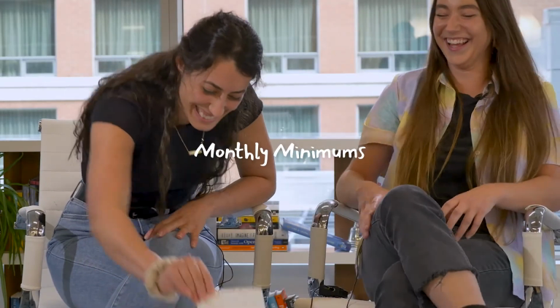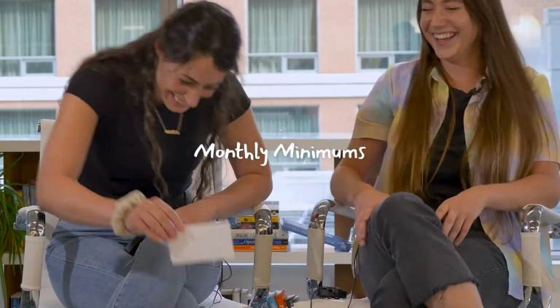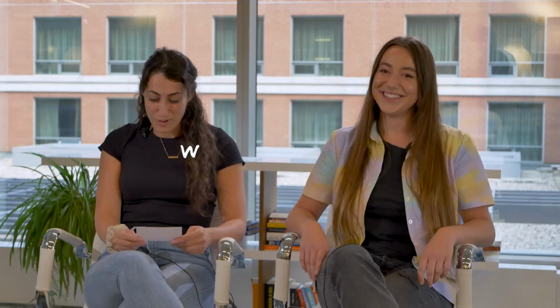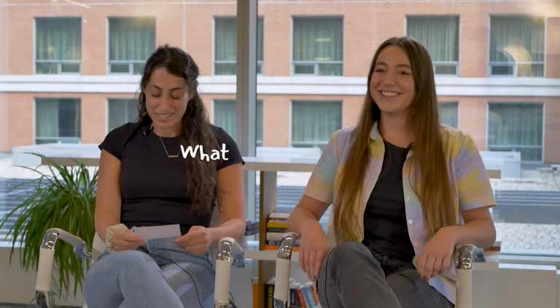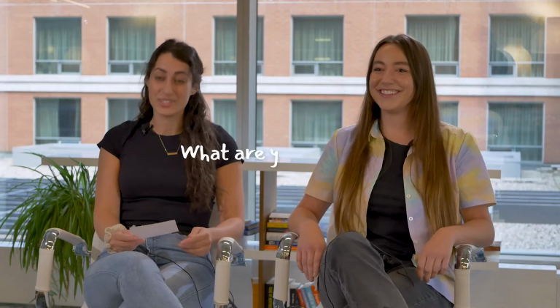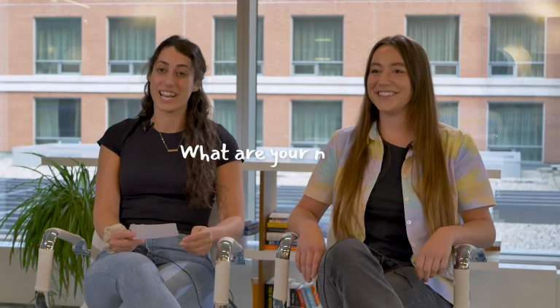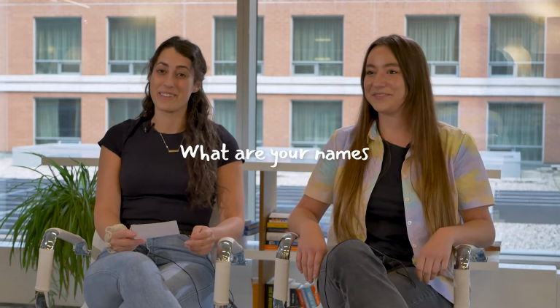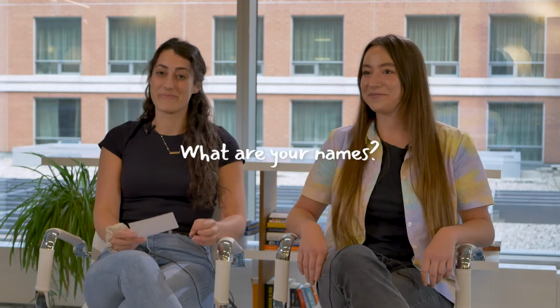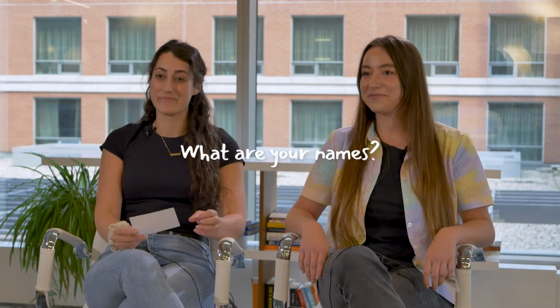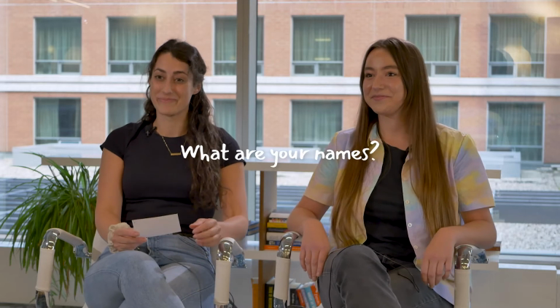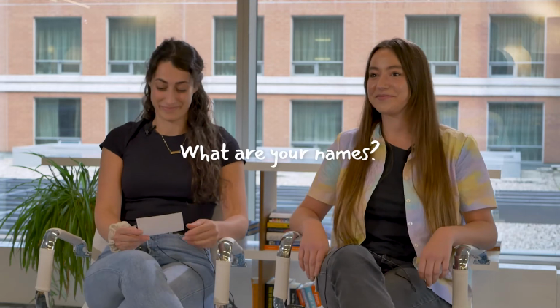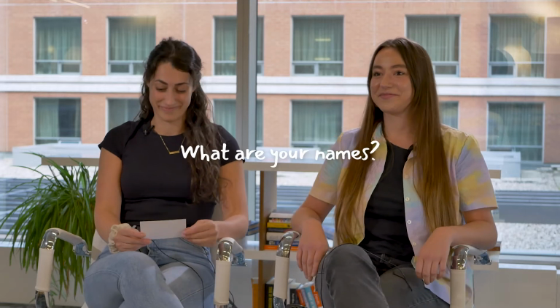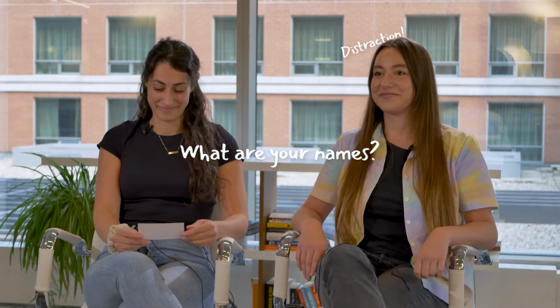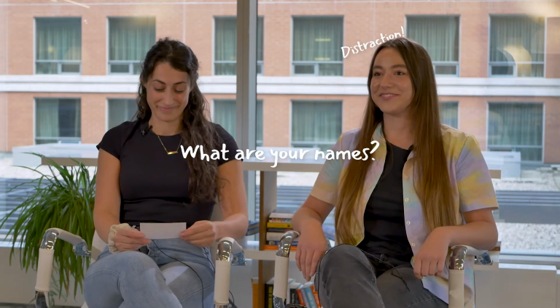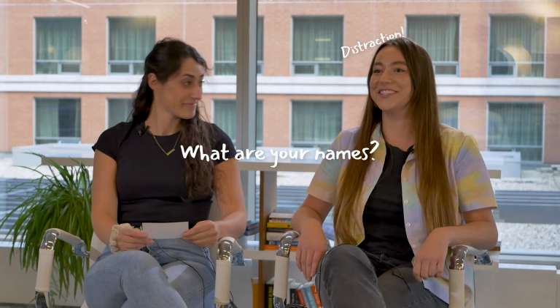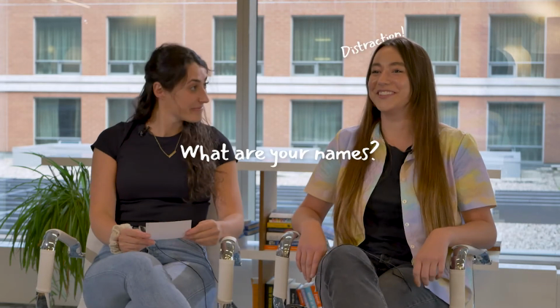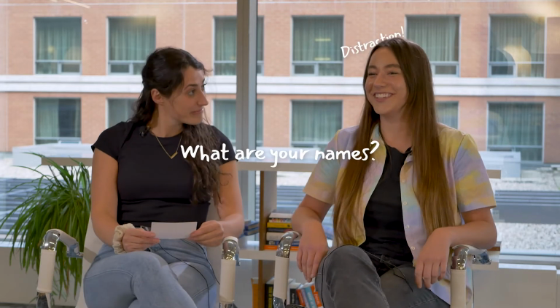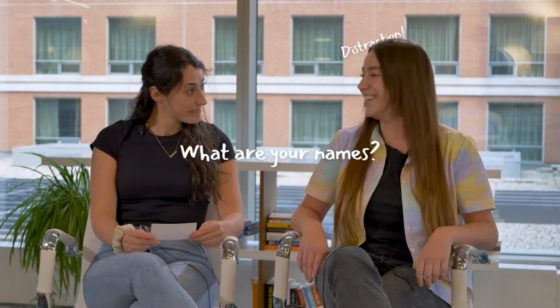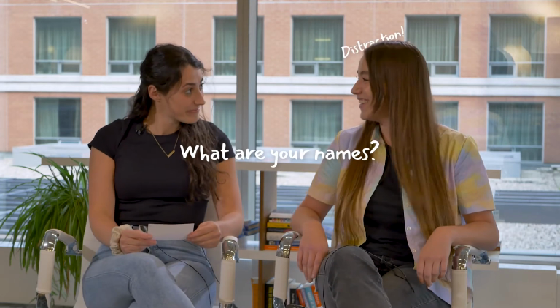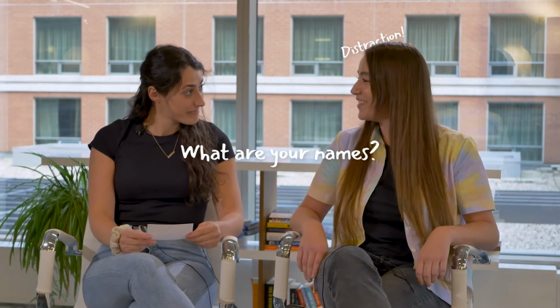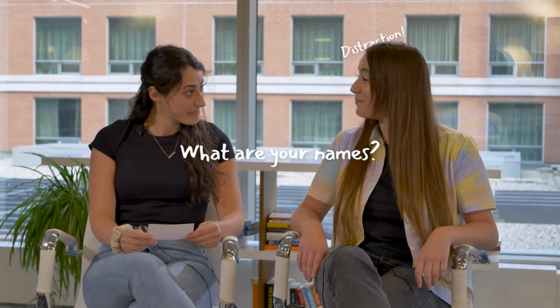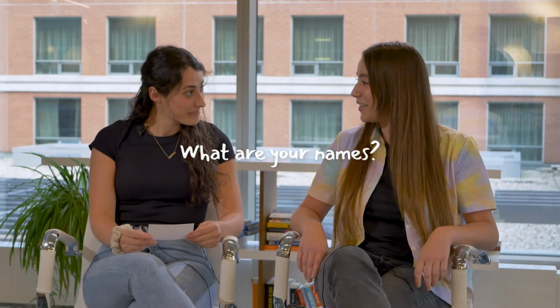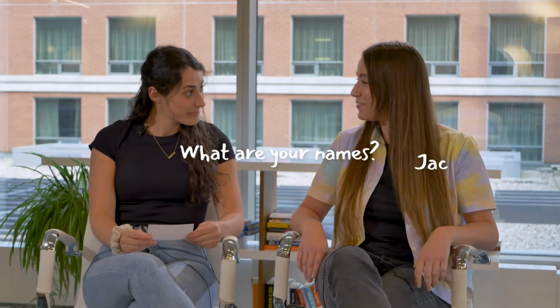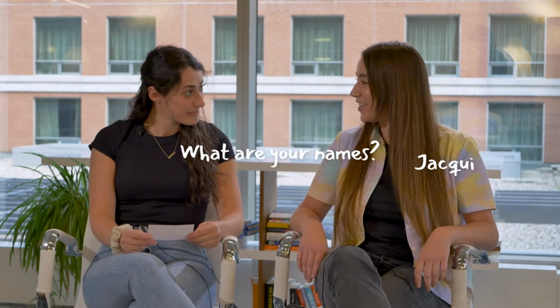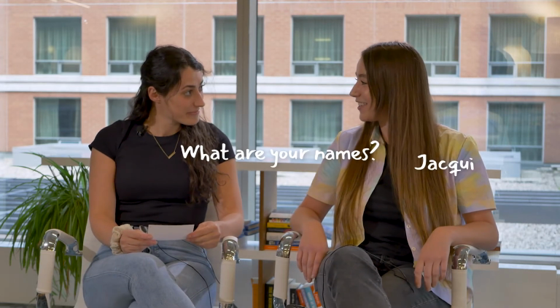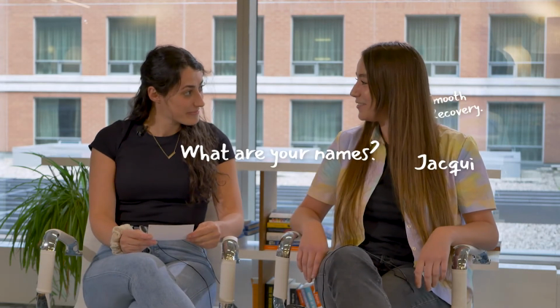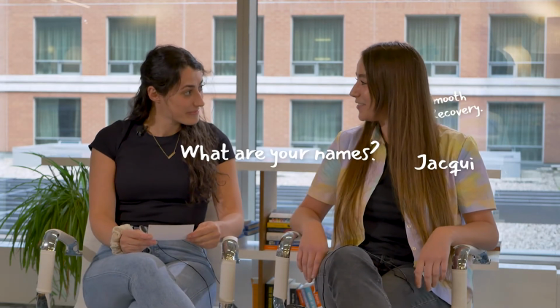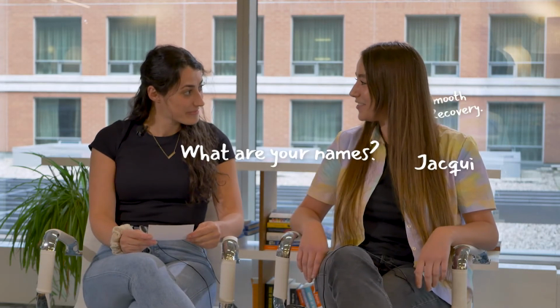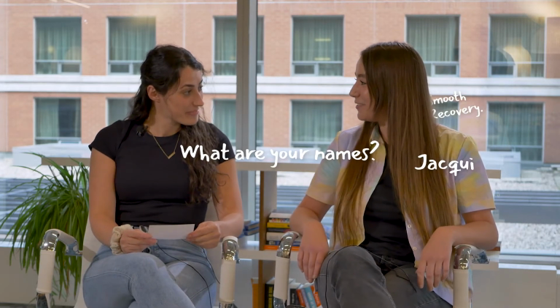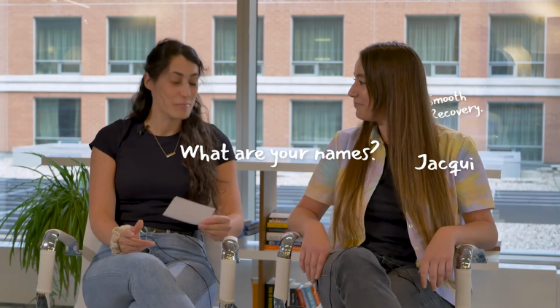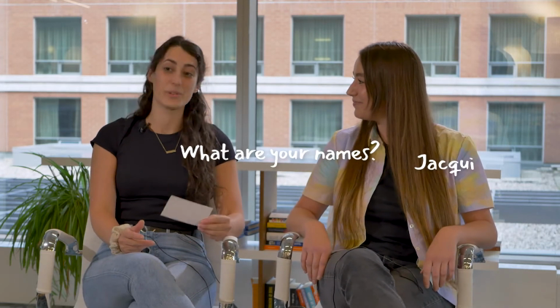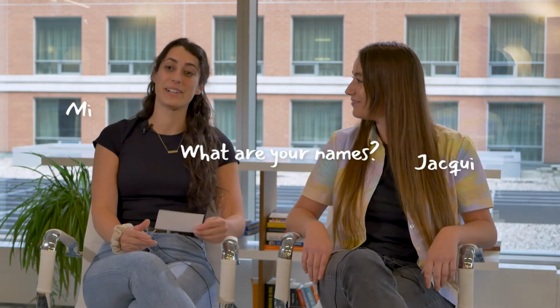What is your name? My name's Jackie. What is your name? Morell.